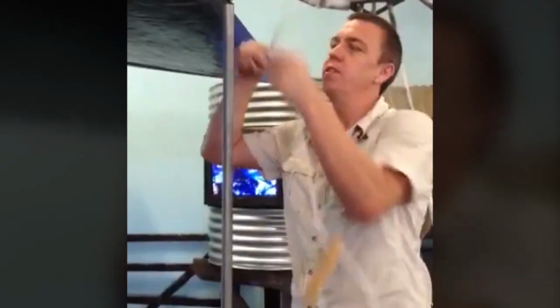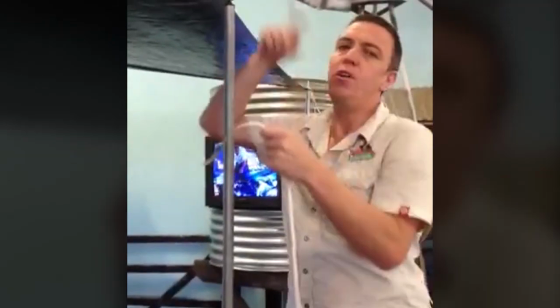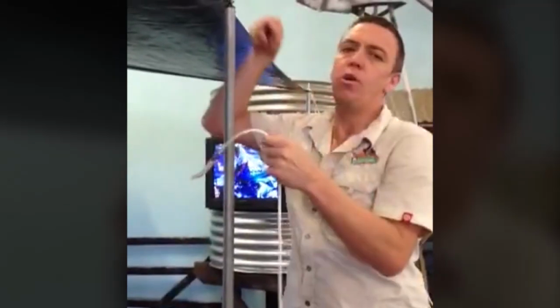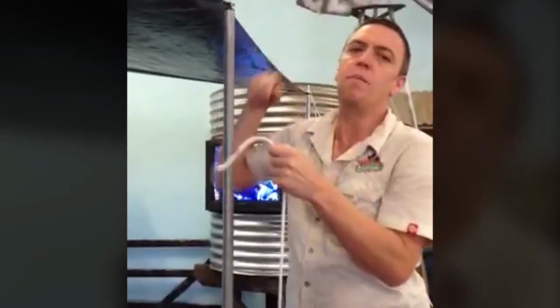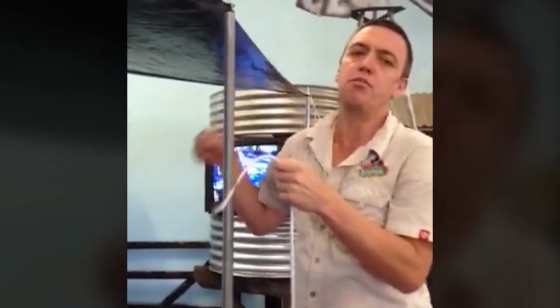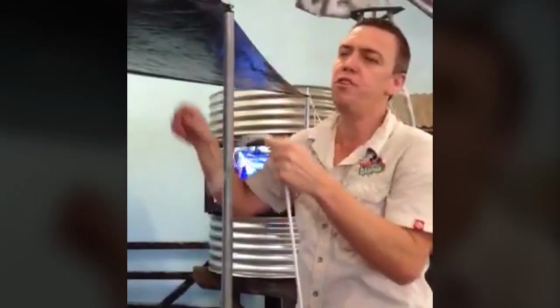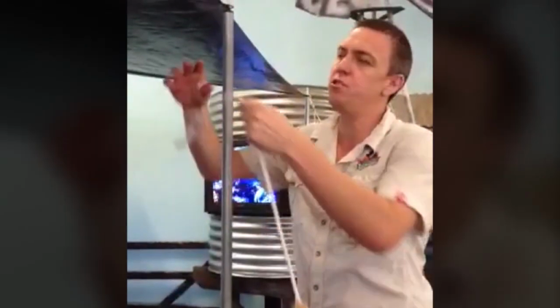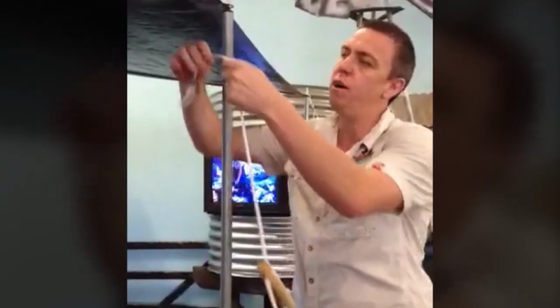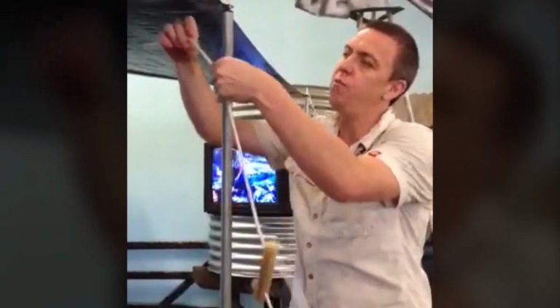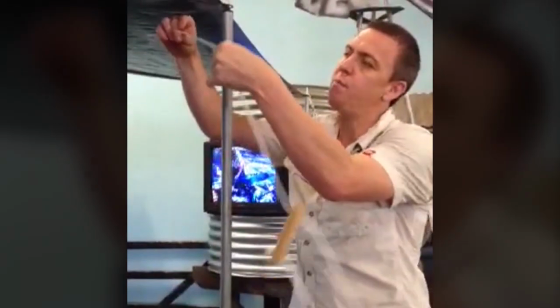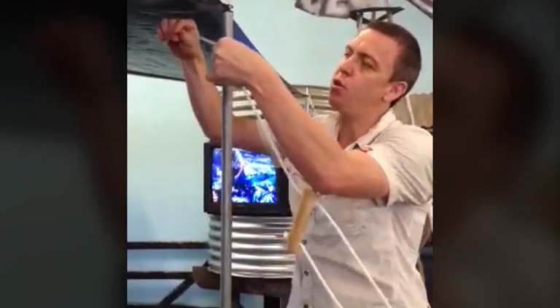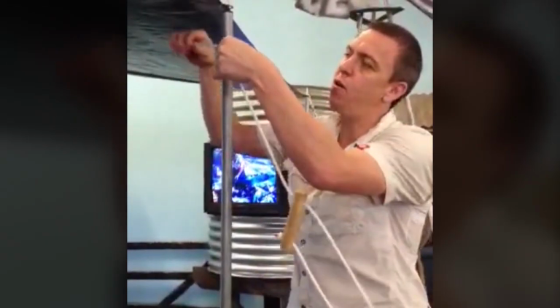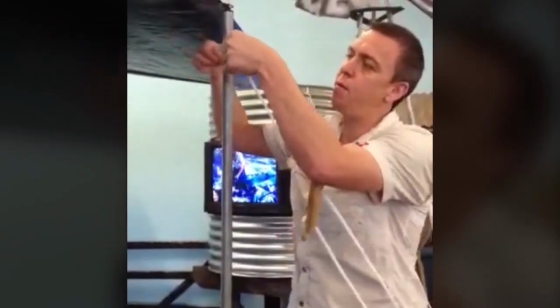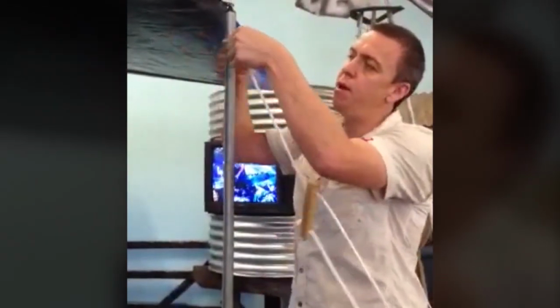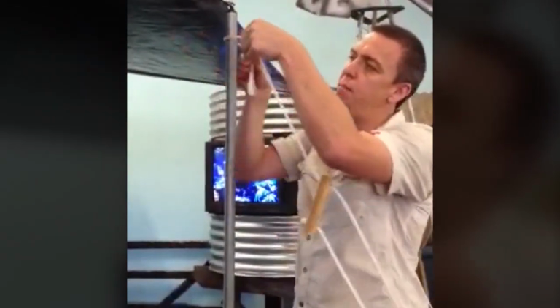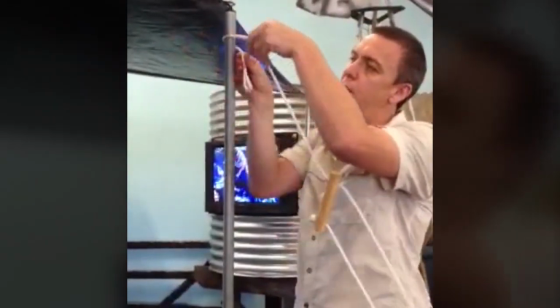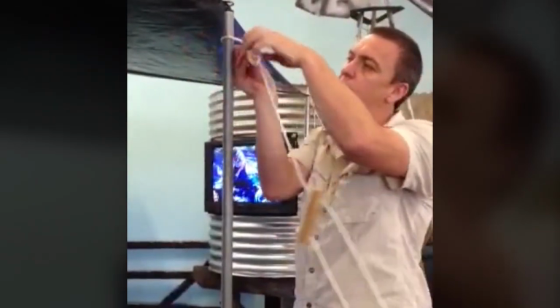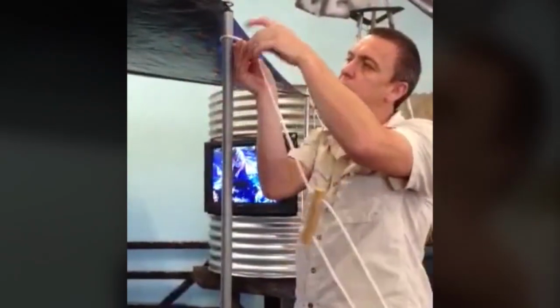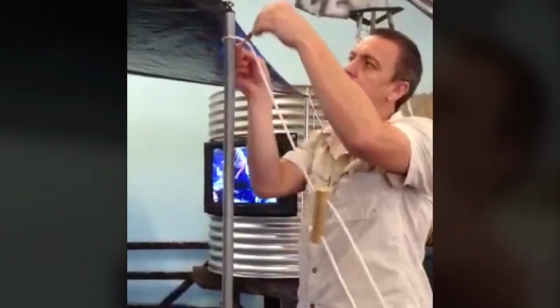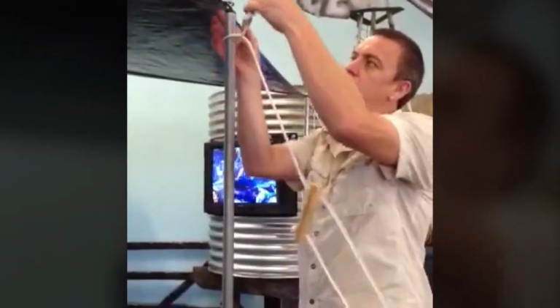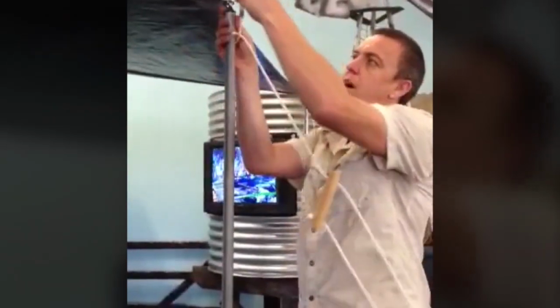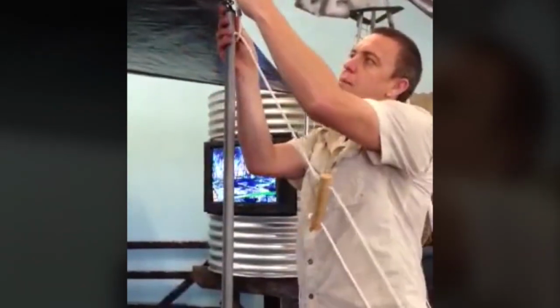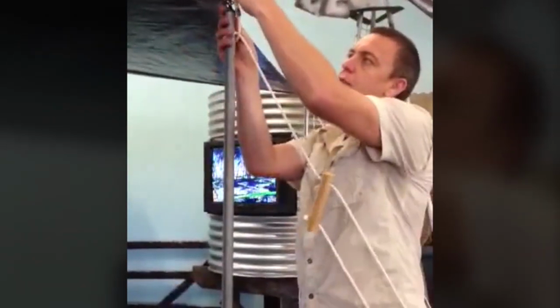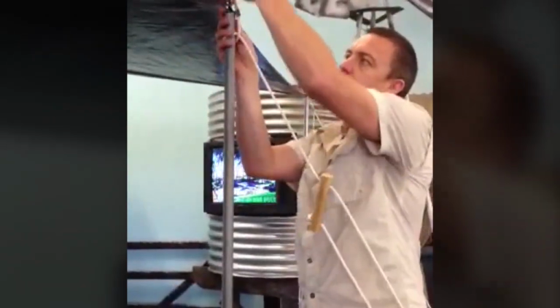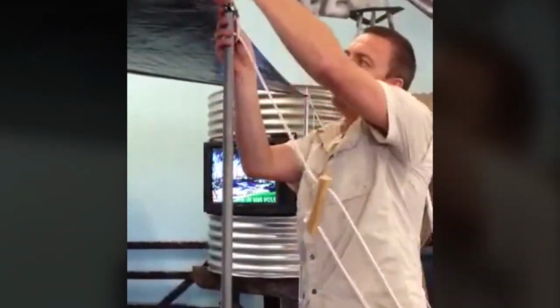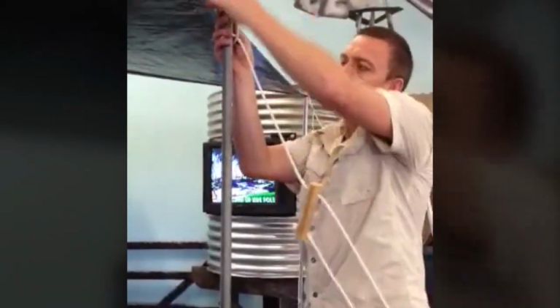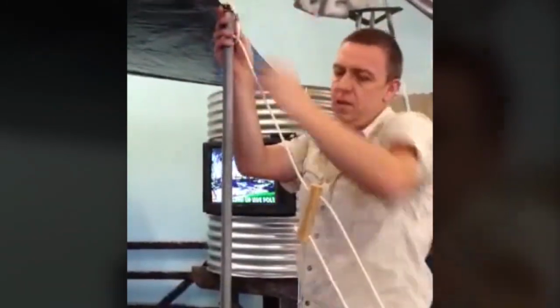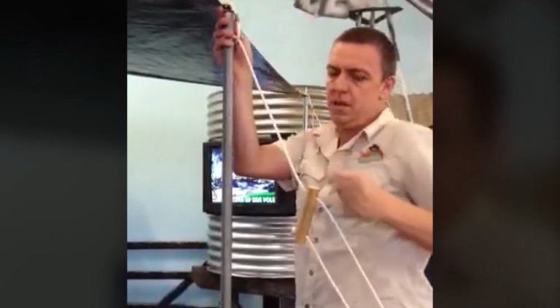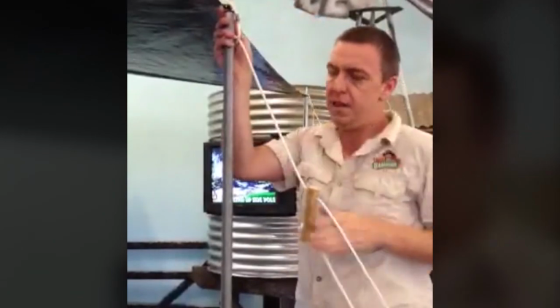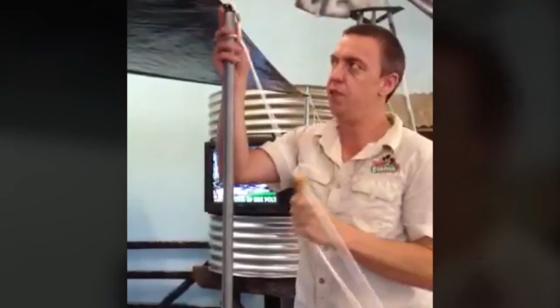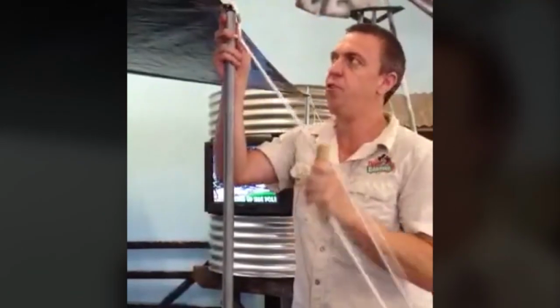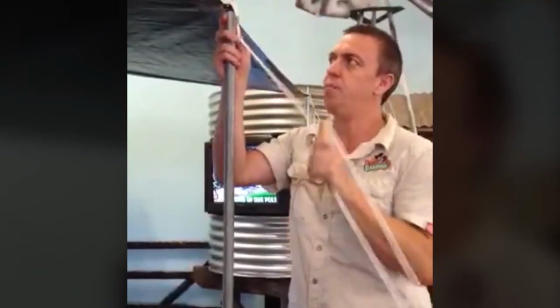Don't hook it up the traditional way — wrap your gyrope around the pole, up over and down on top.